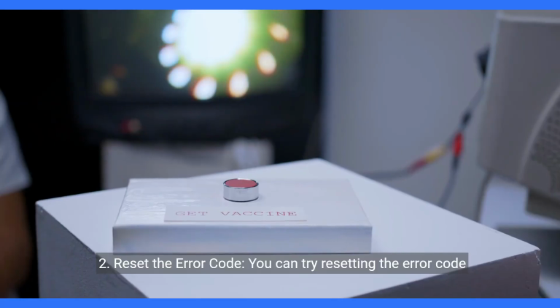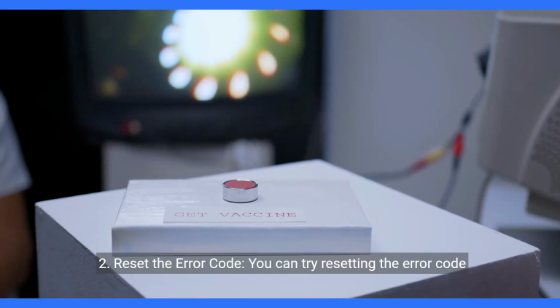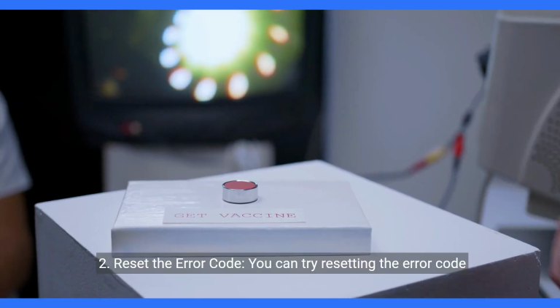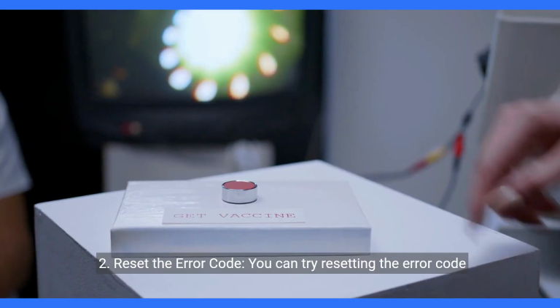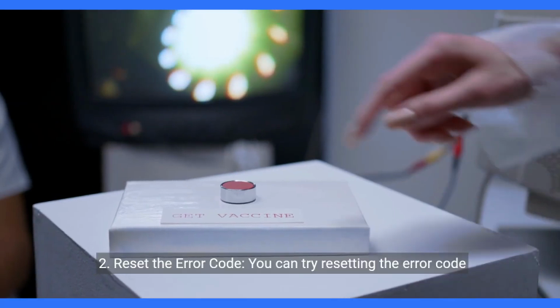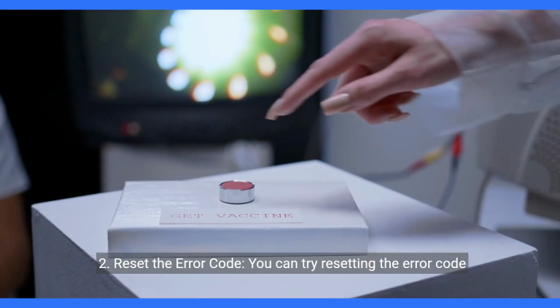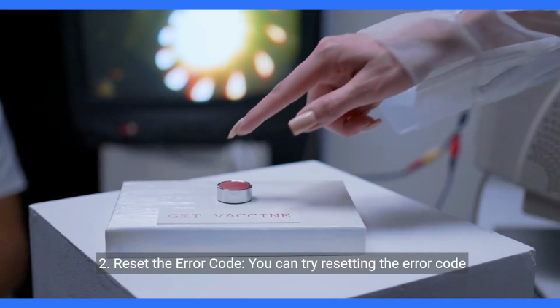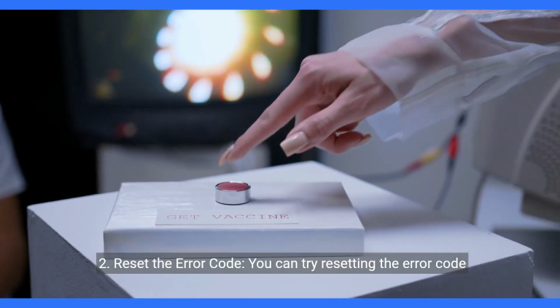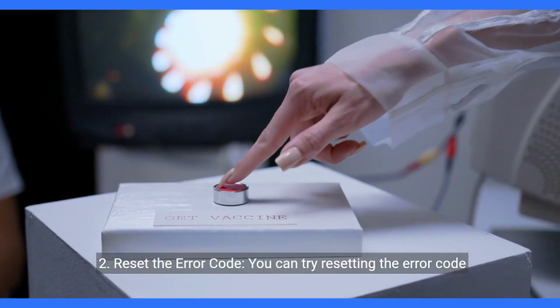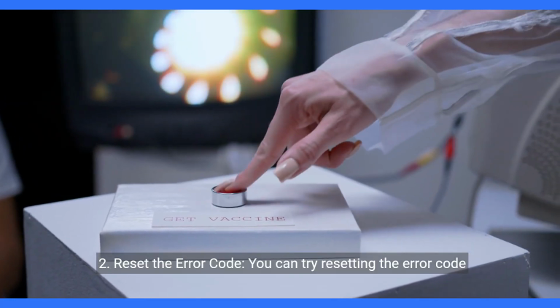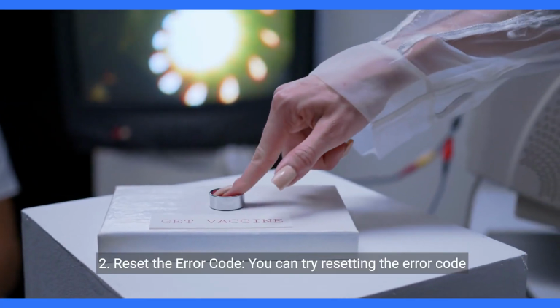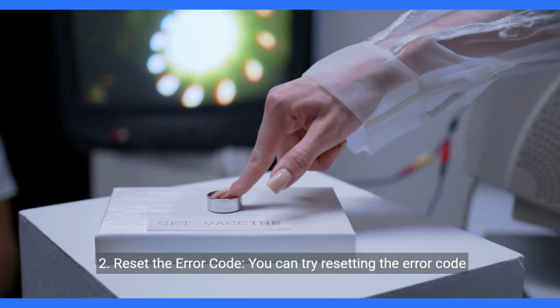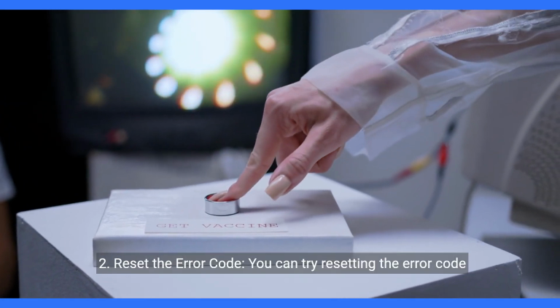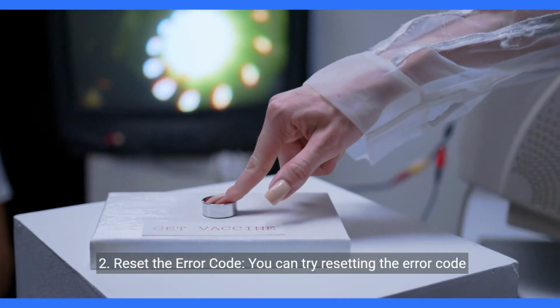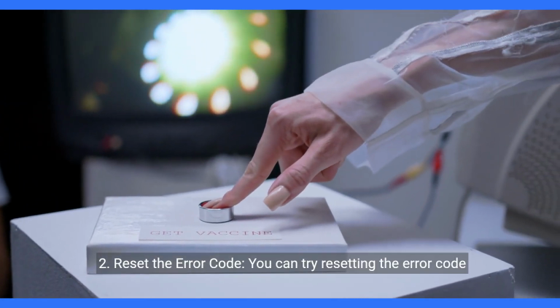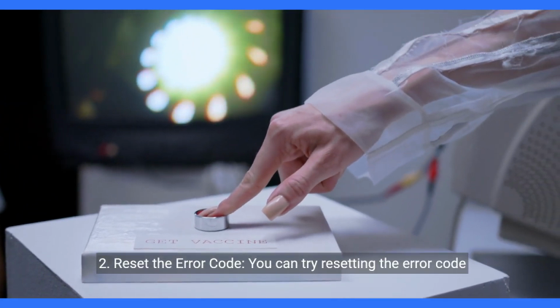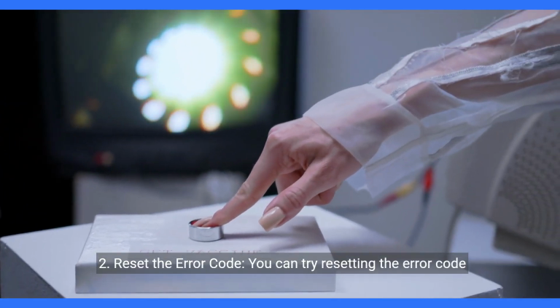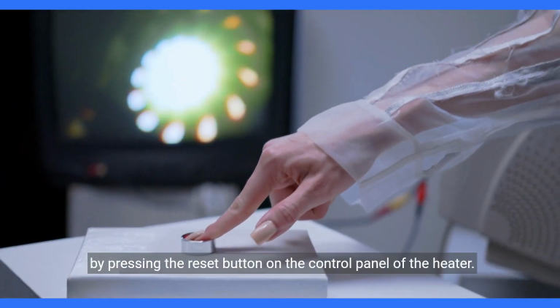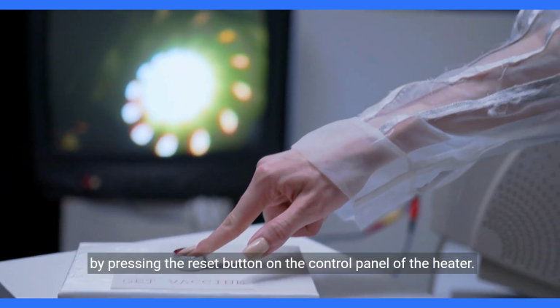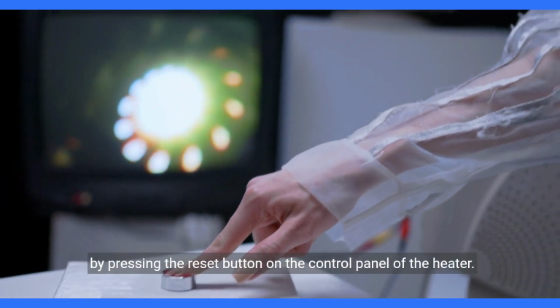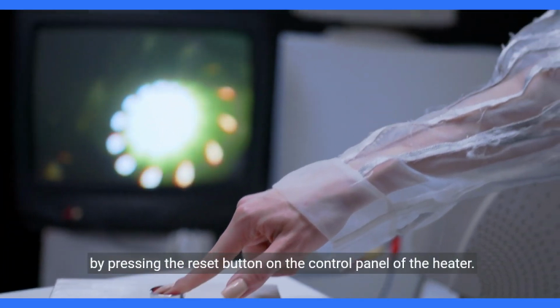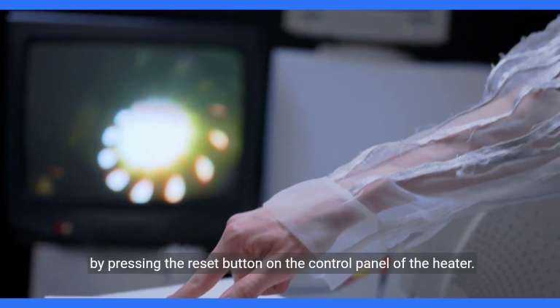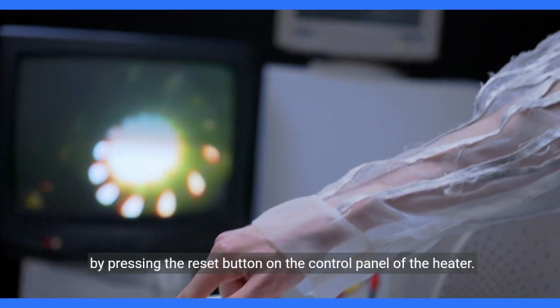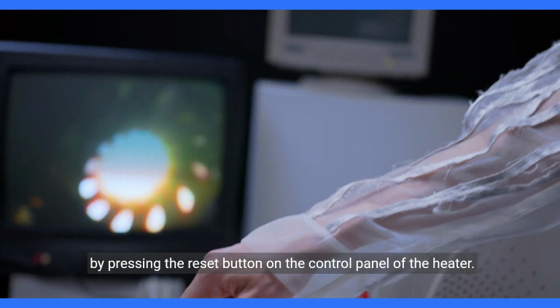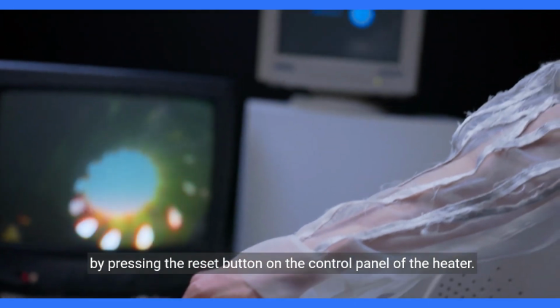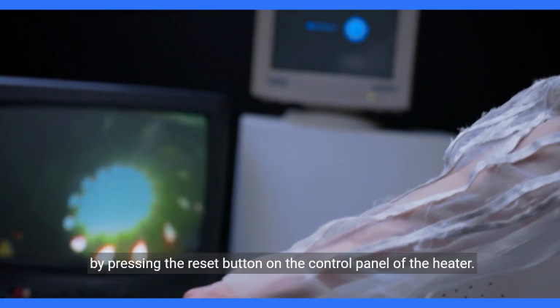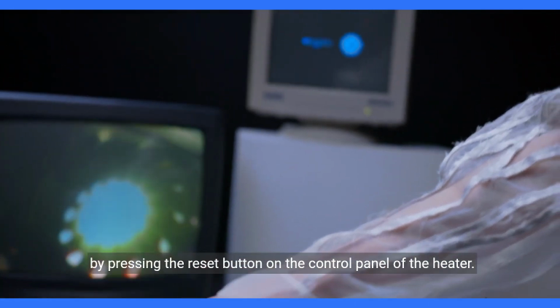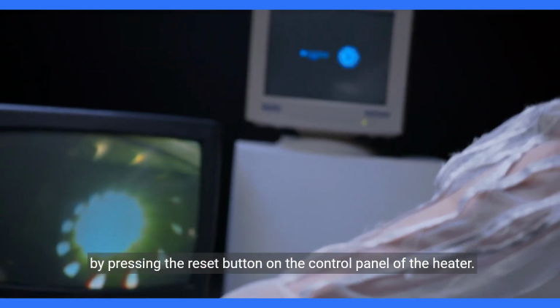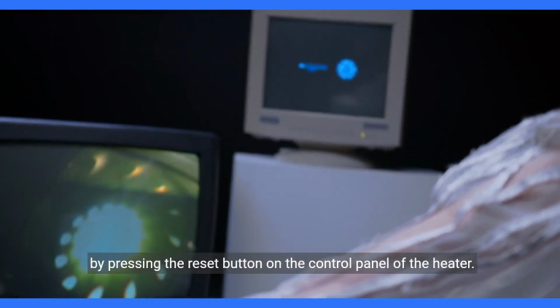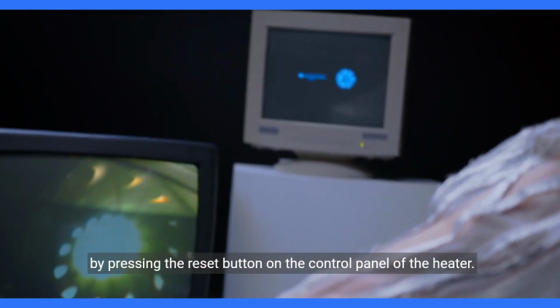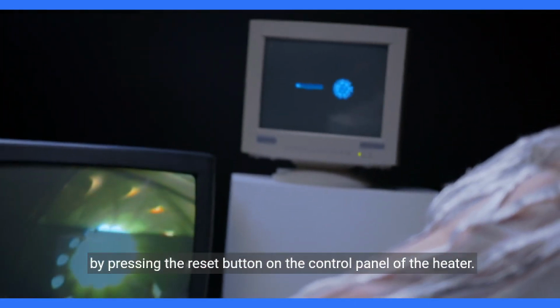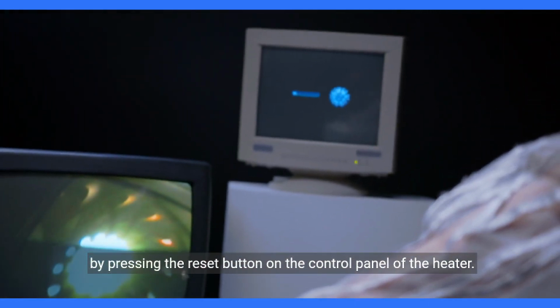Step two: reset the error code. You can try resetting the error code by pressing the reset button on the control panel of the heater.